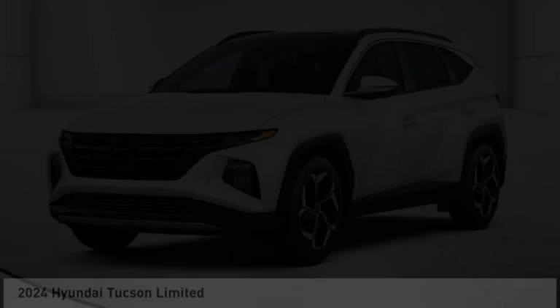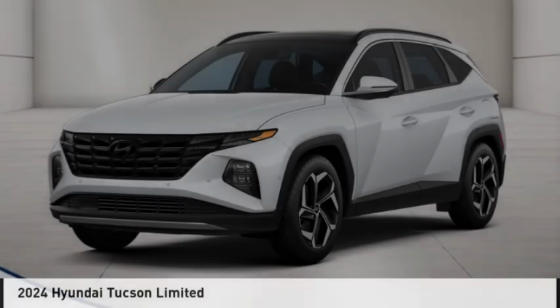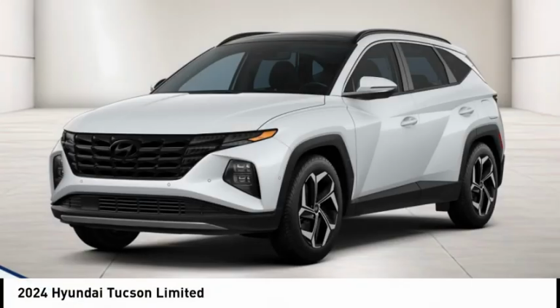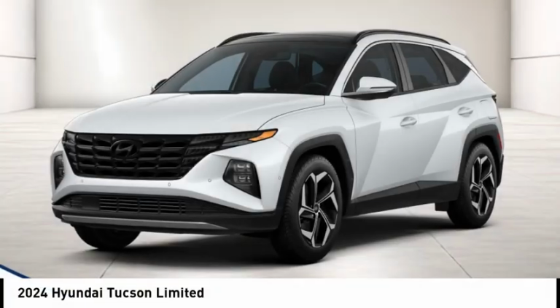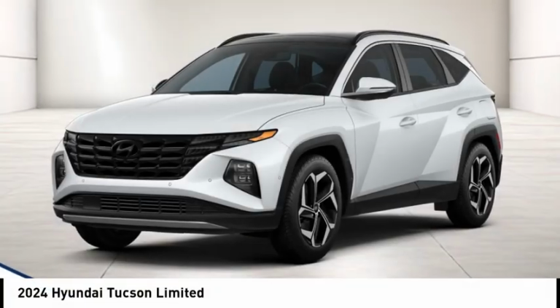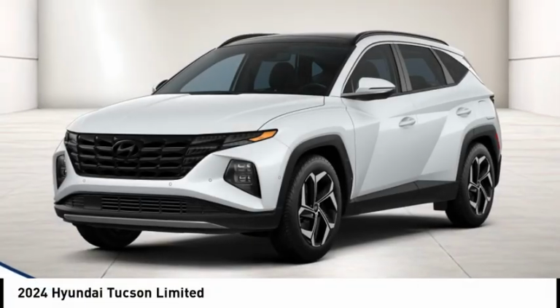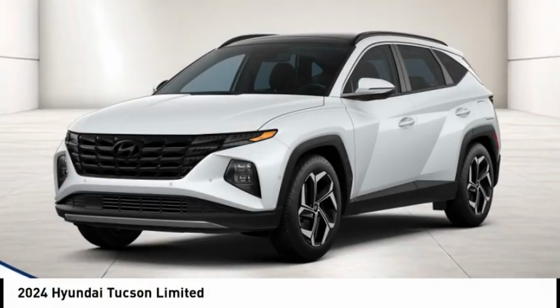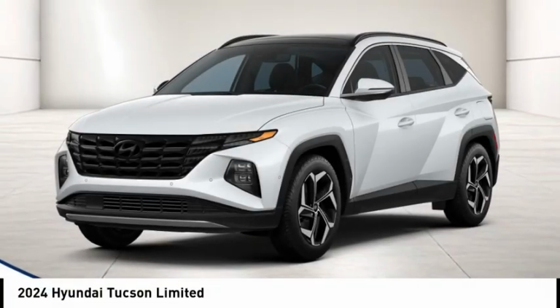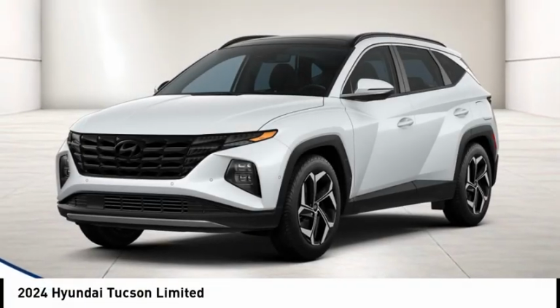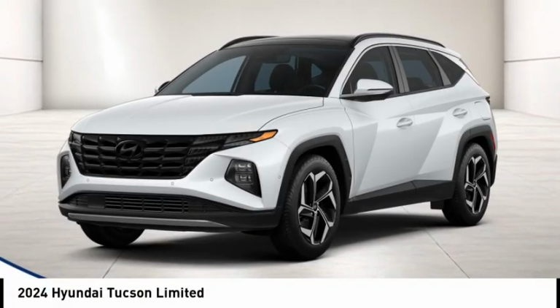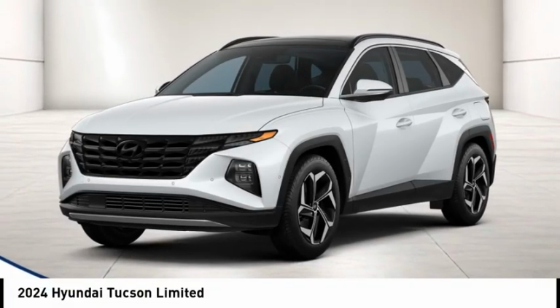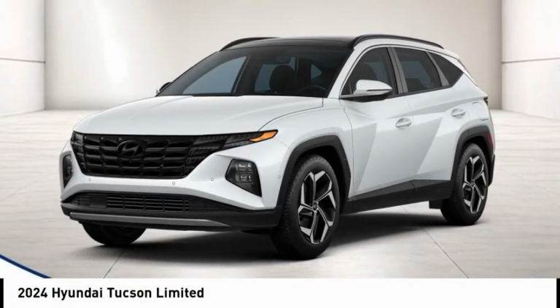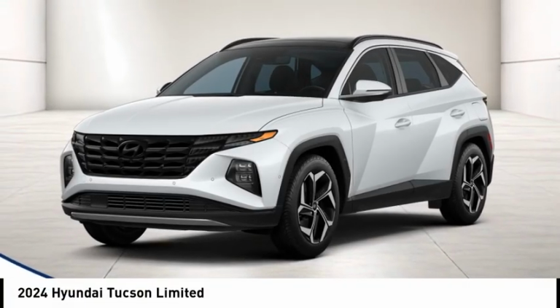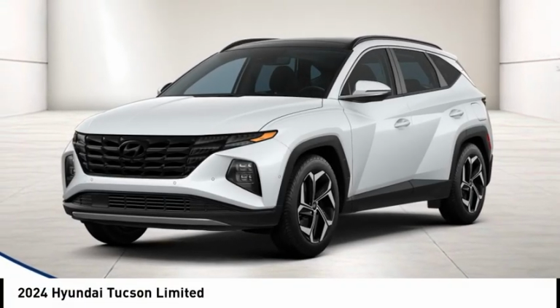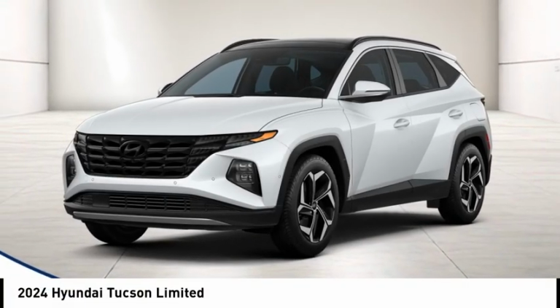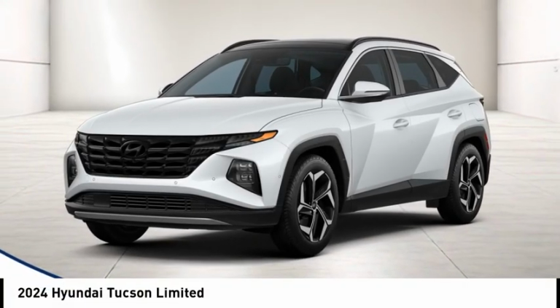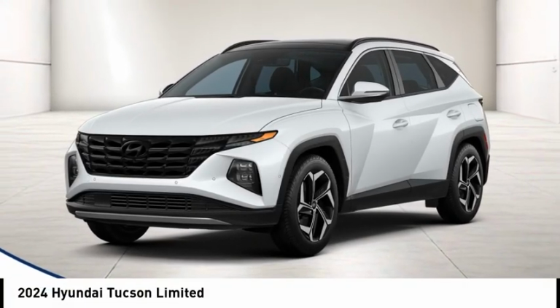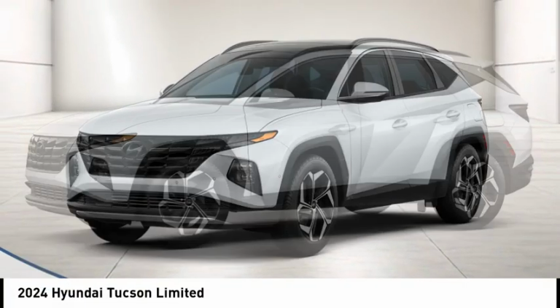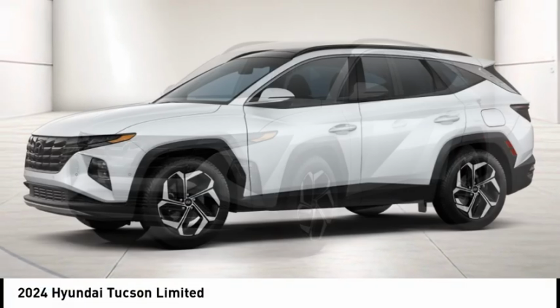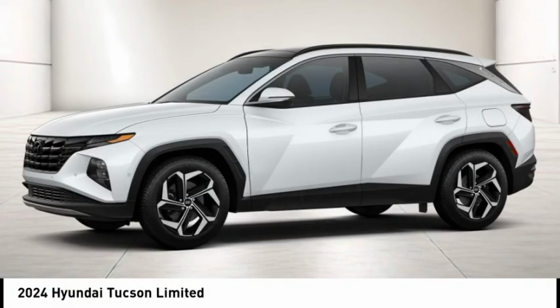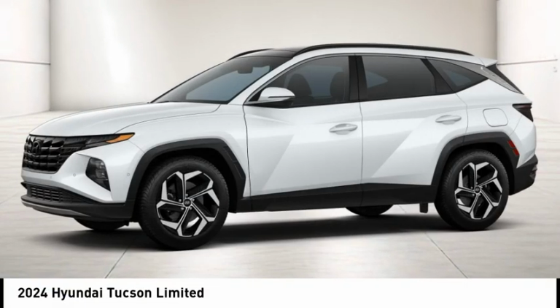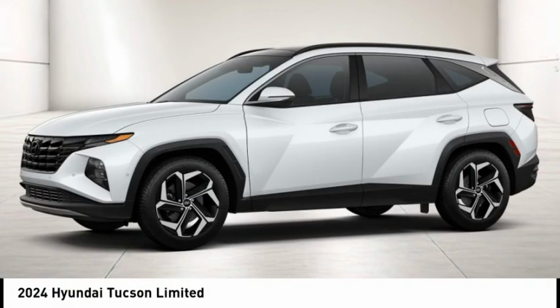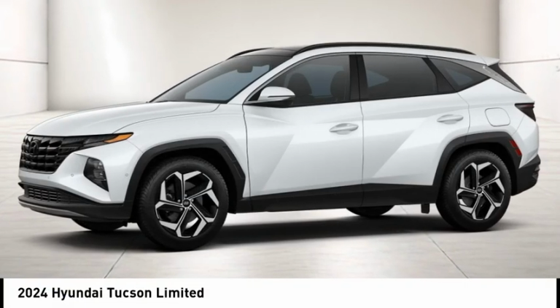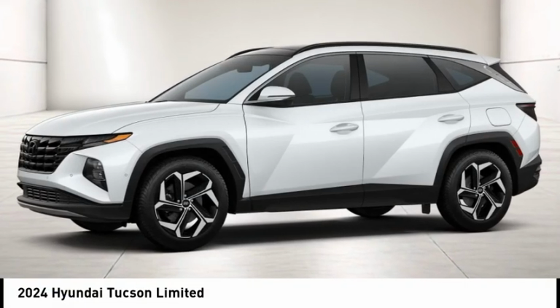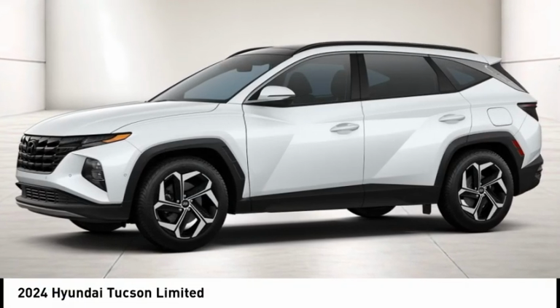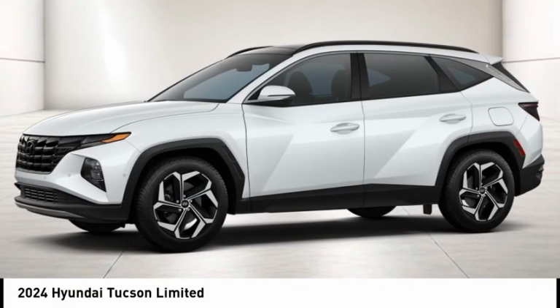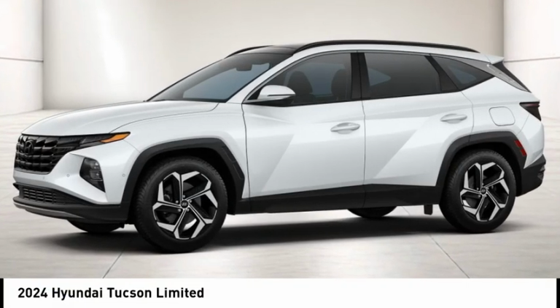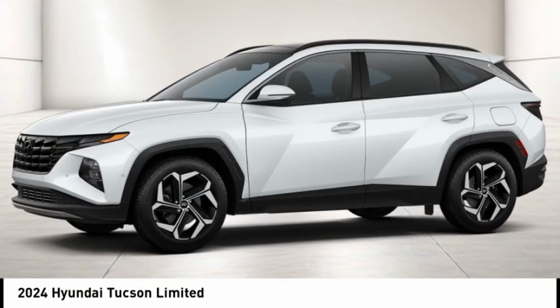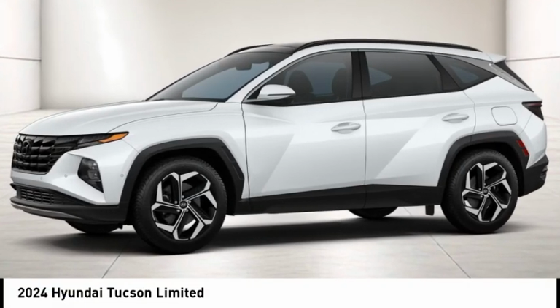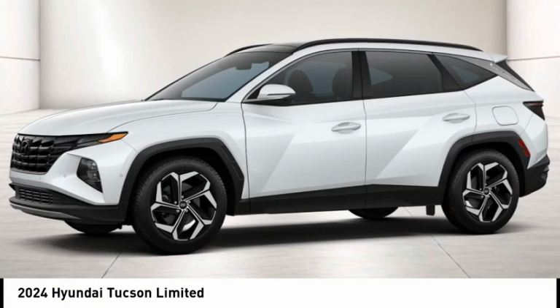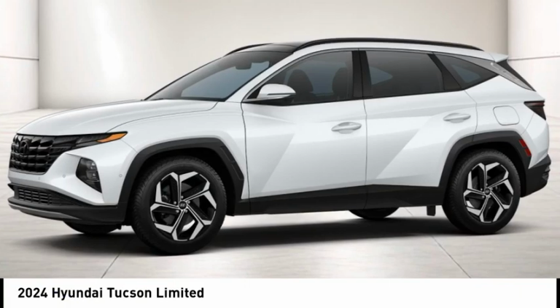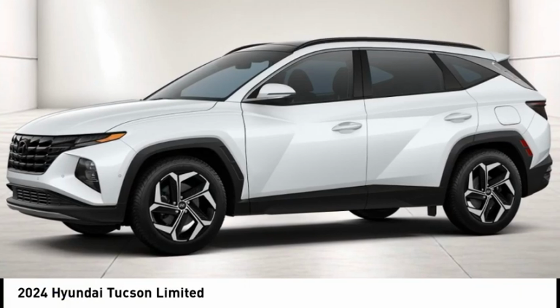Looking for the right vehicle? Check out the 2024 Hyundai Tucson.